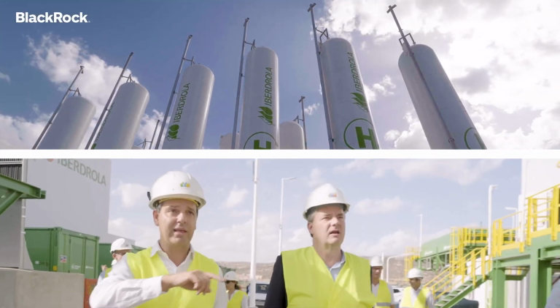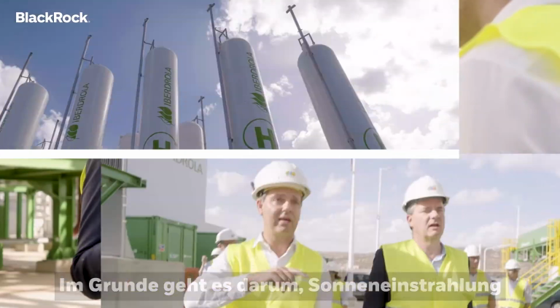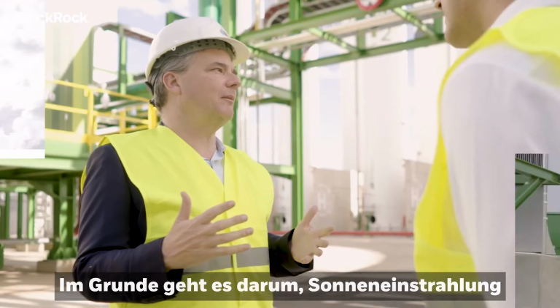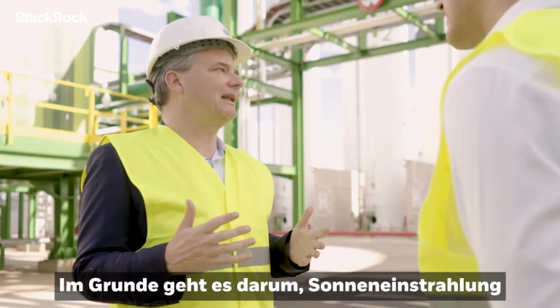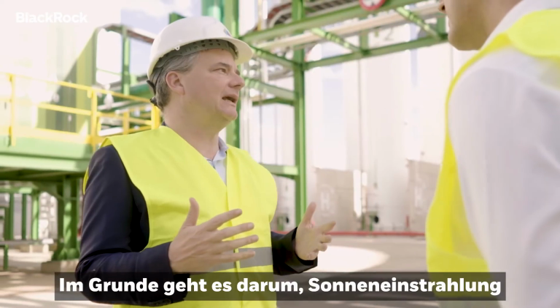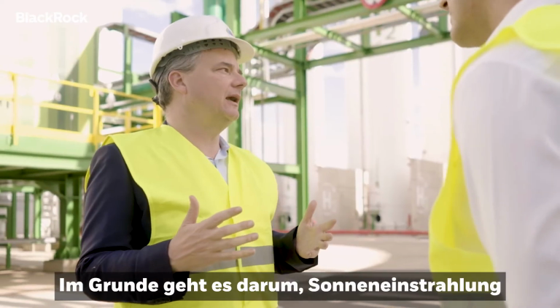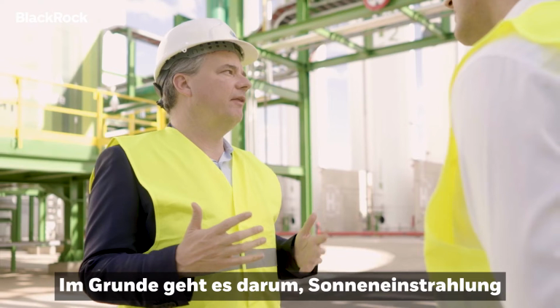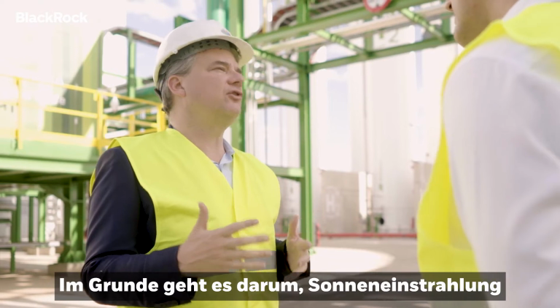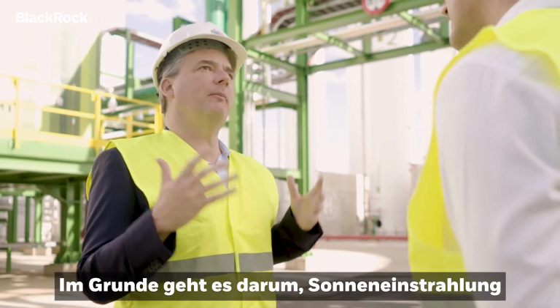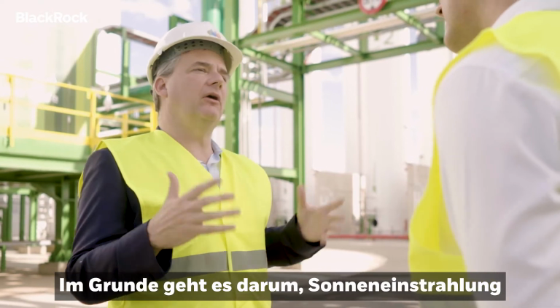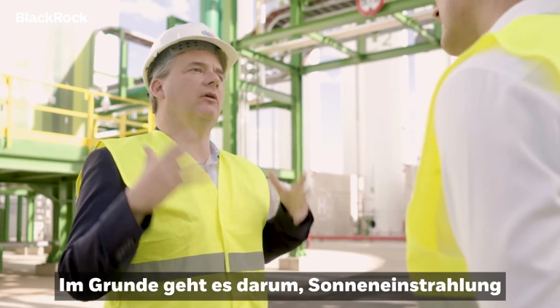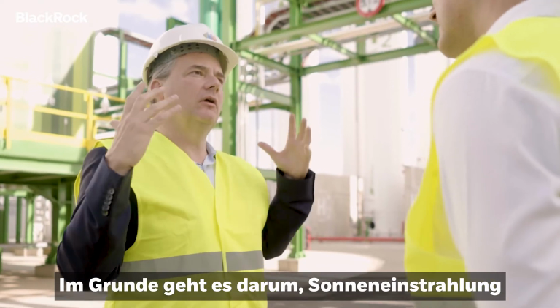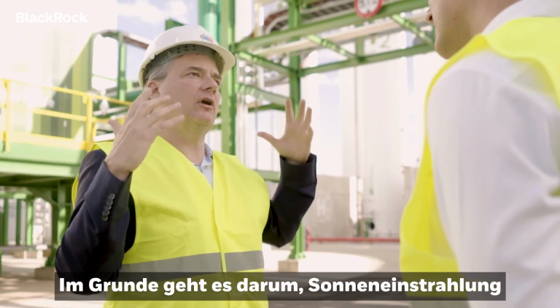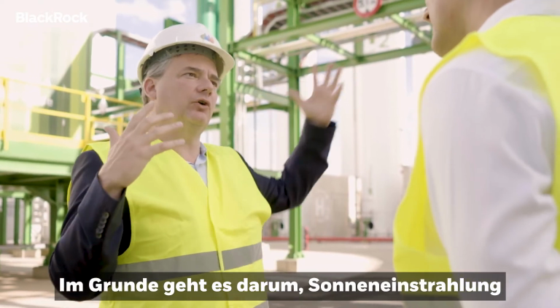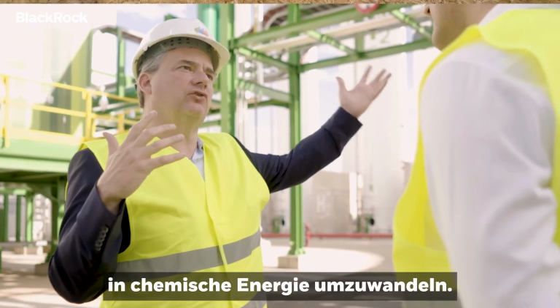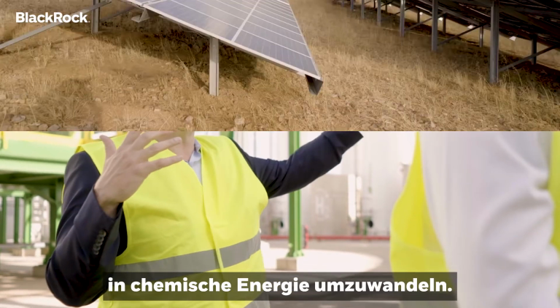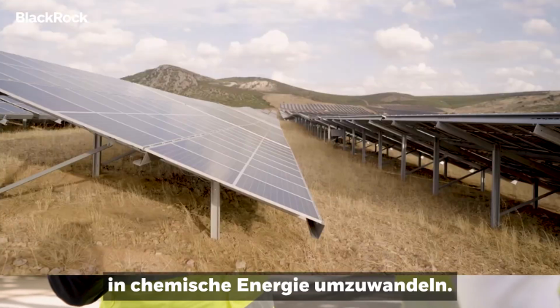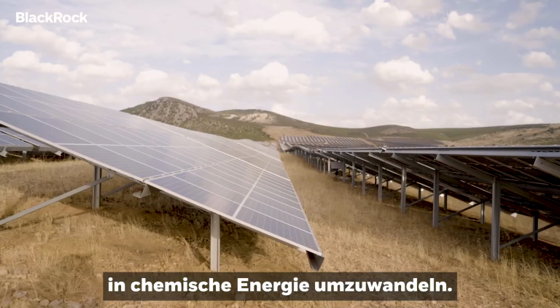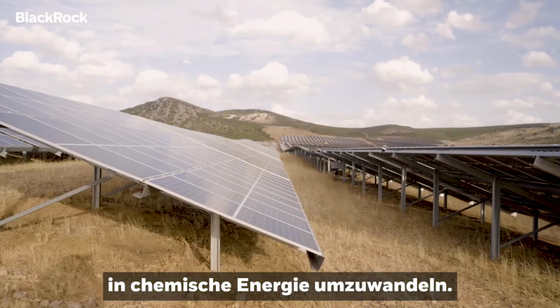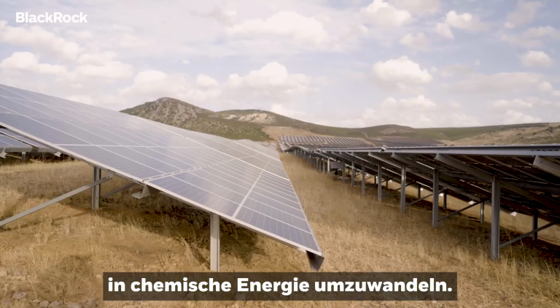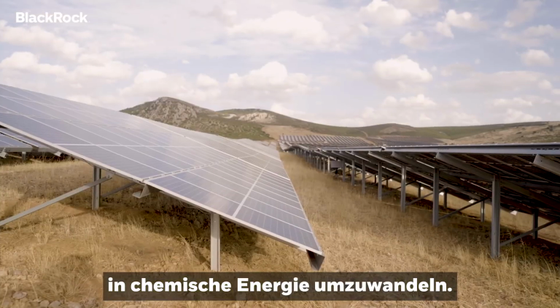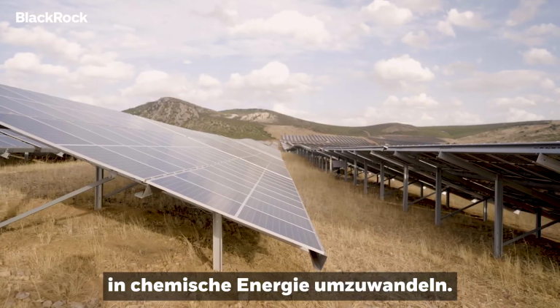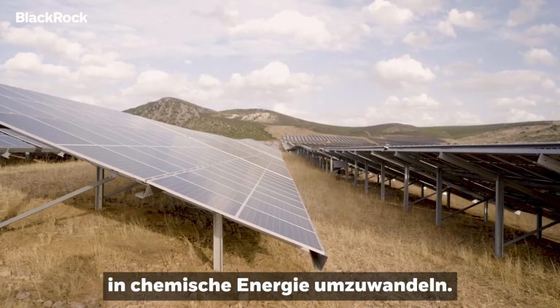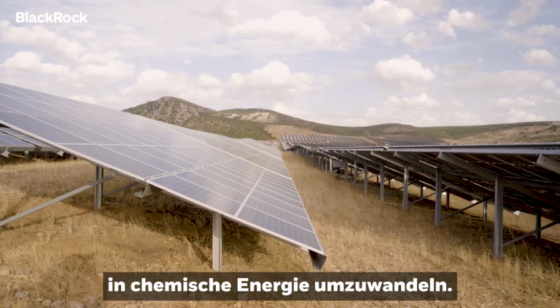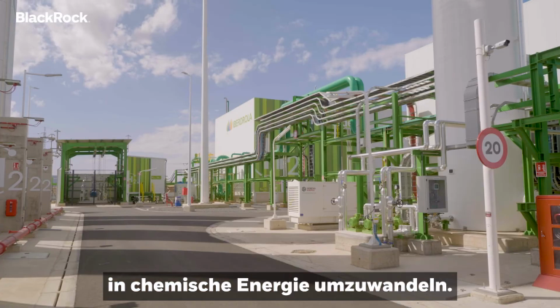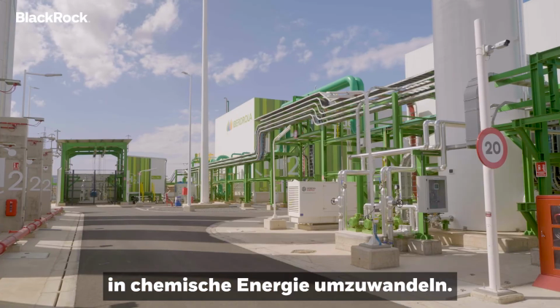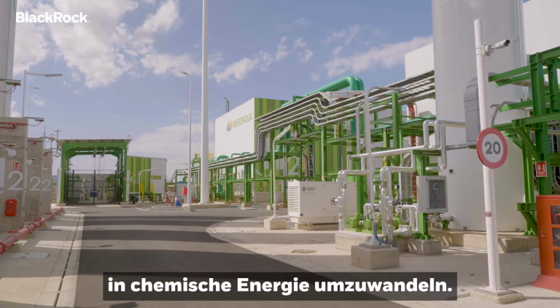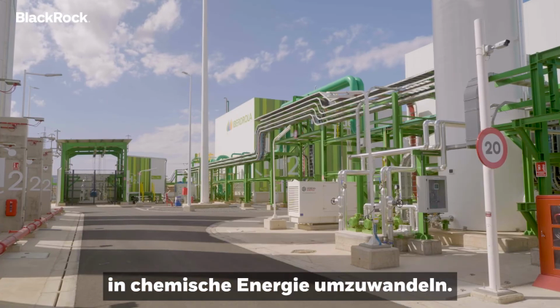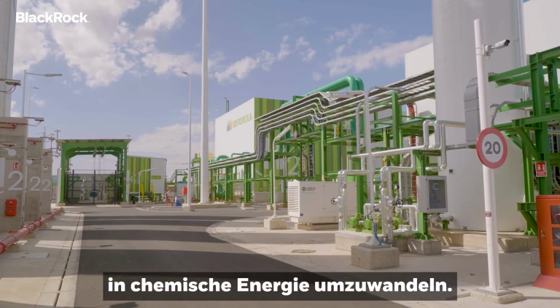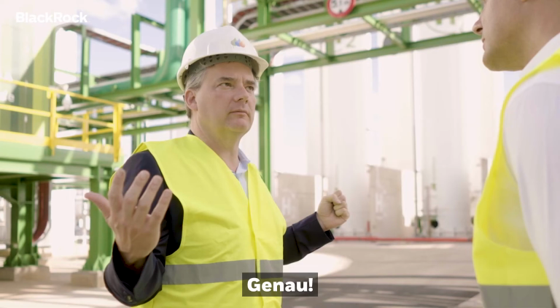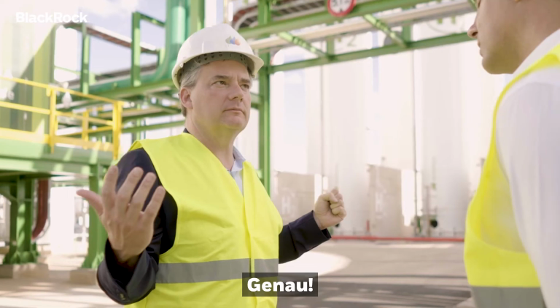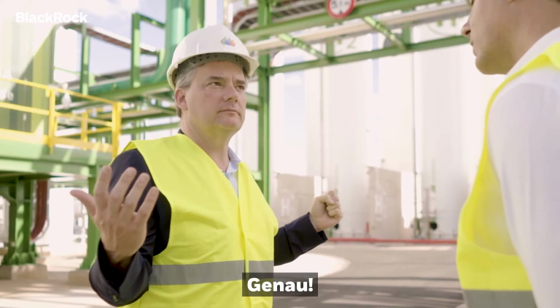Fundamentally, this is about converting solar radiation into chemical energy. Correct.